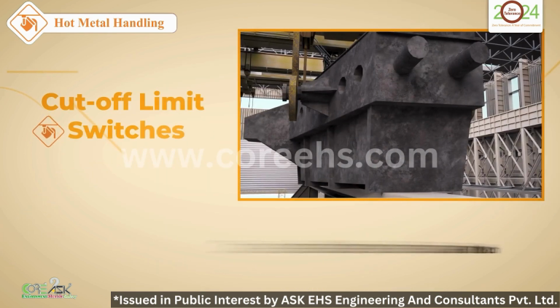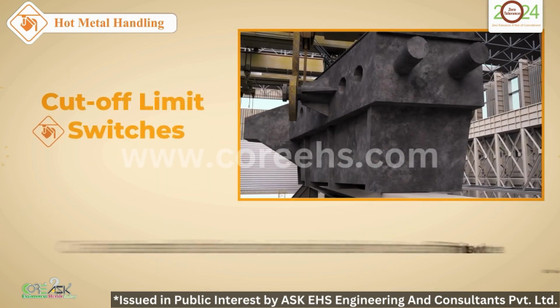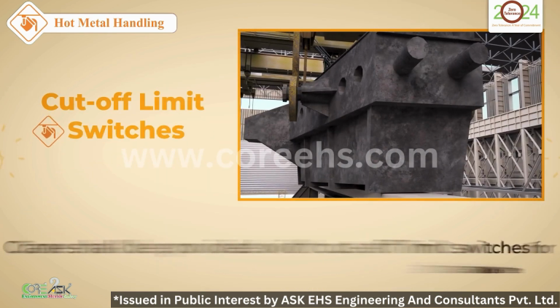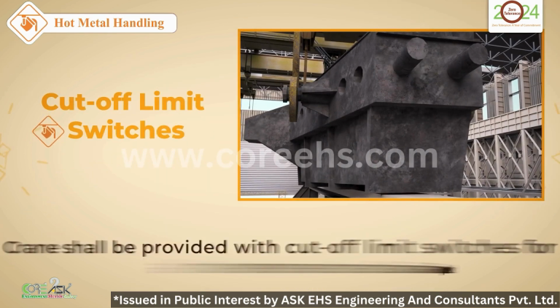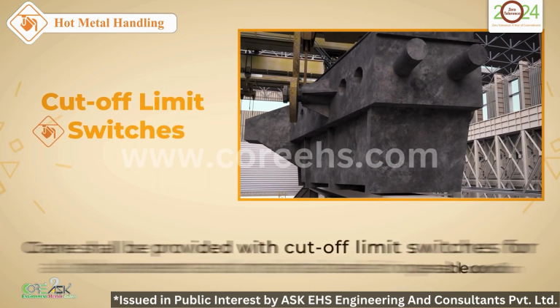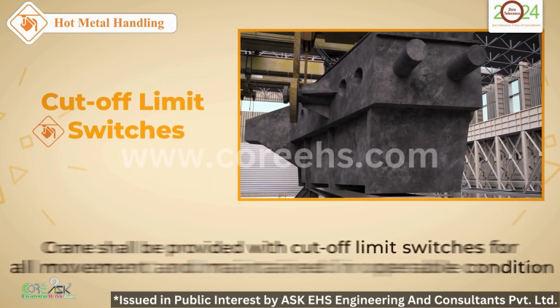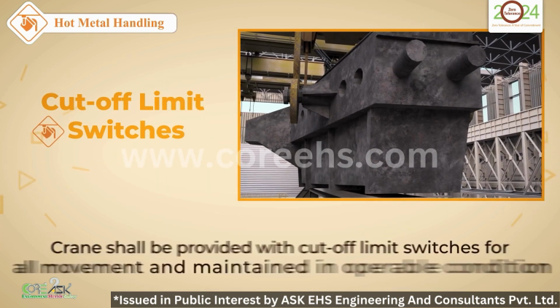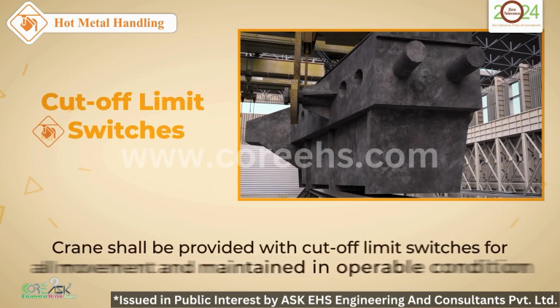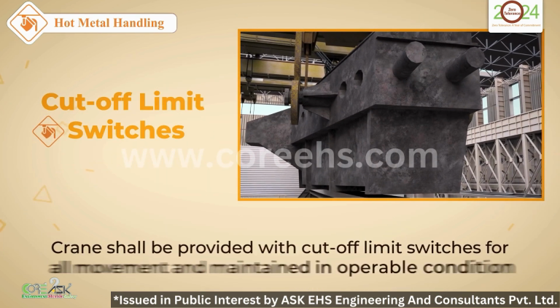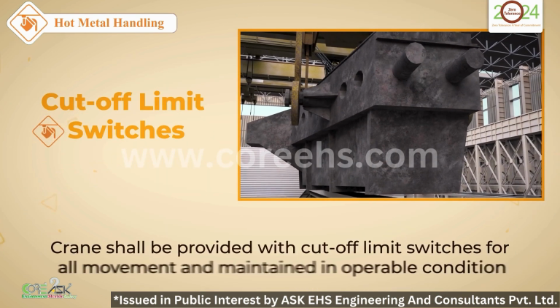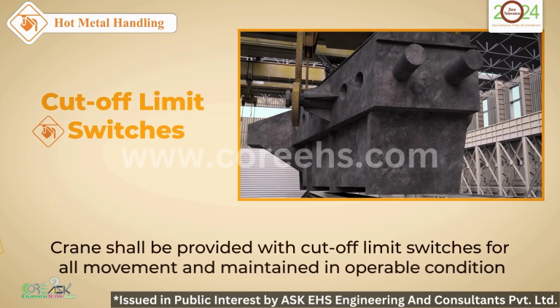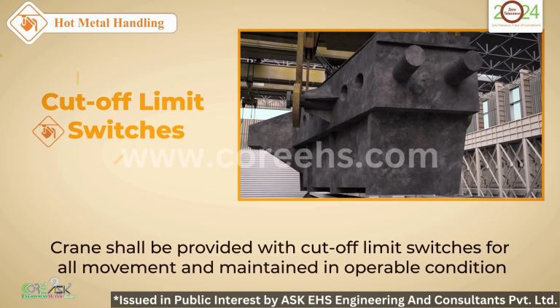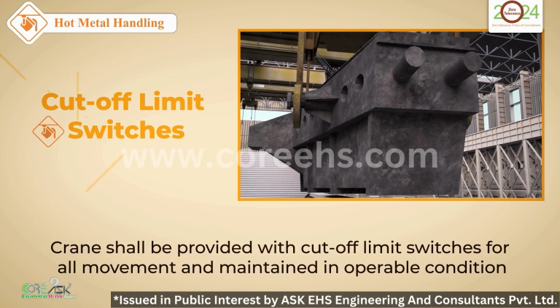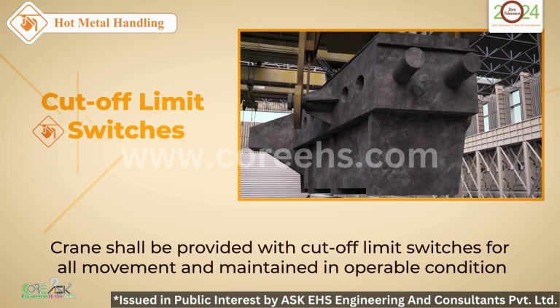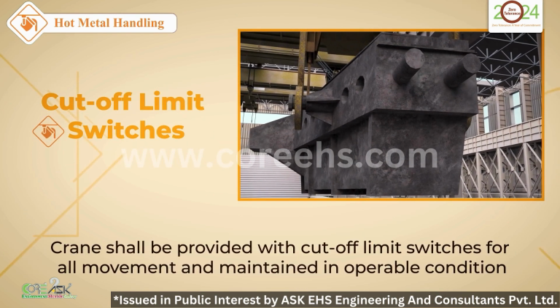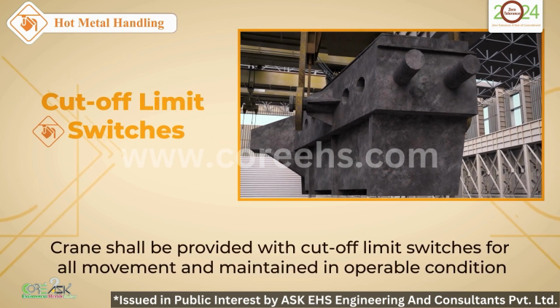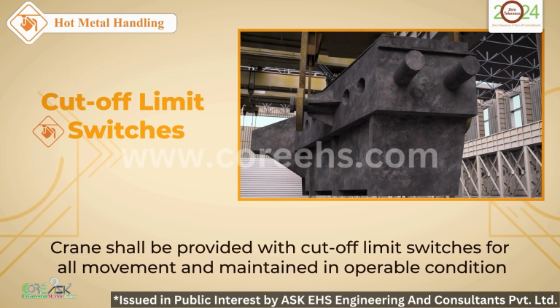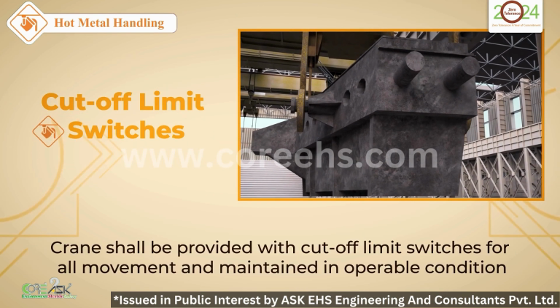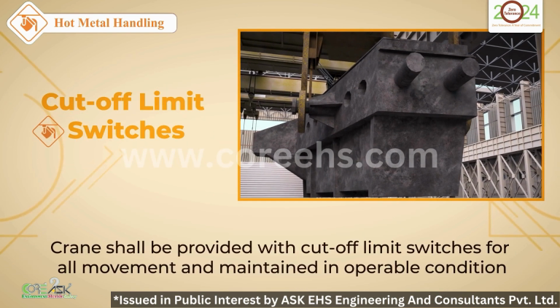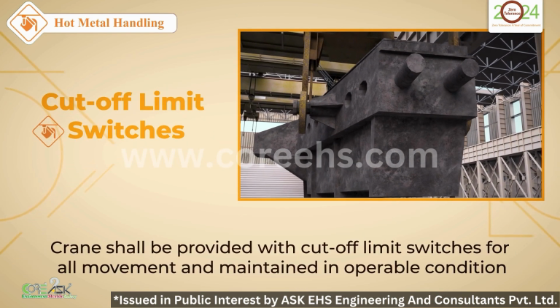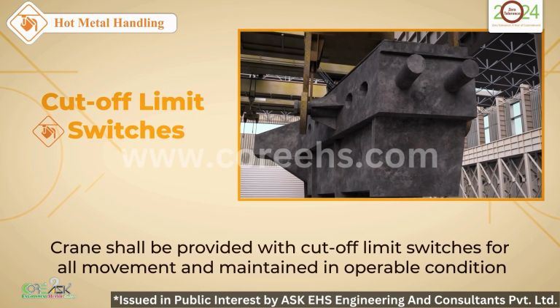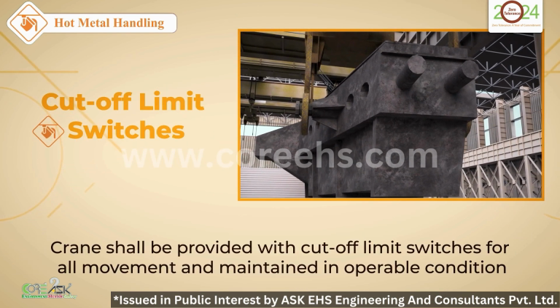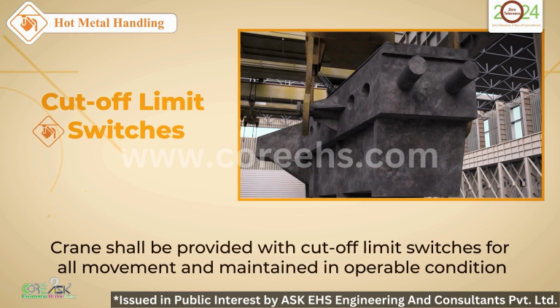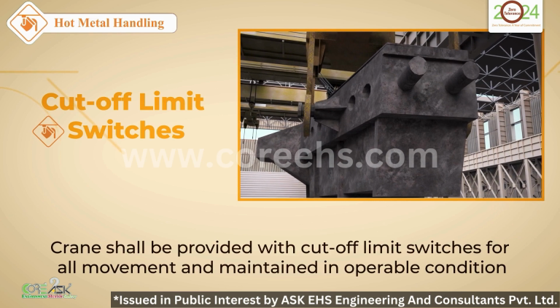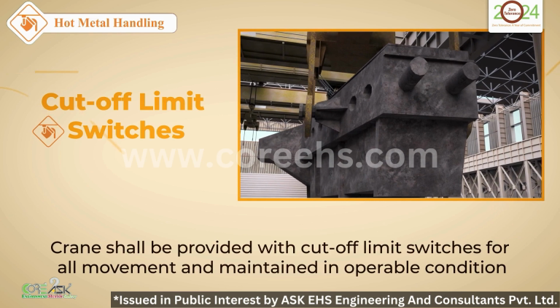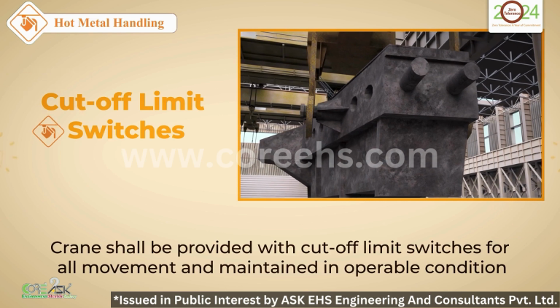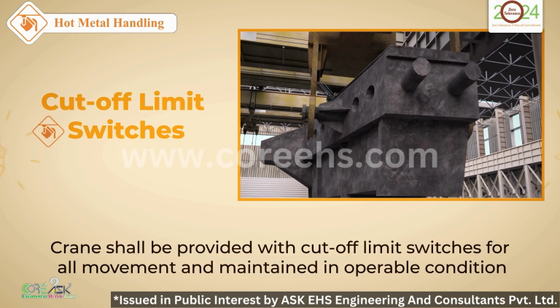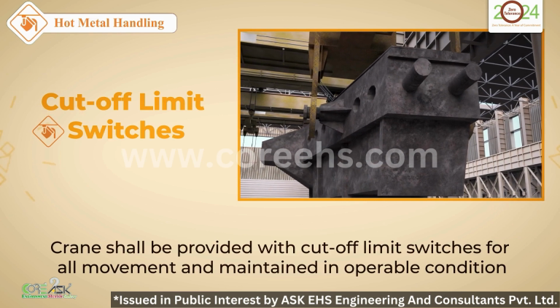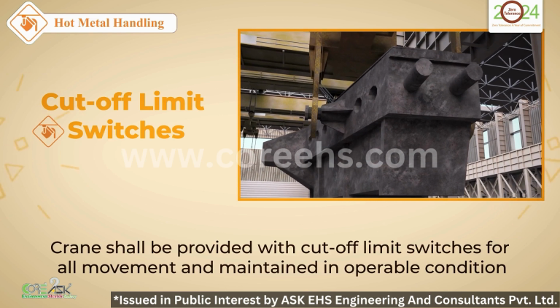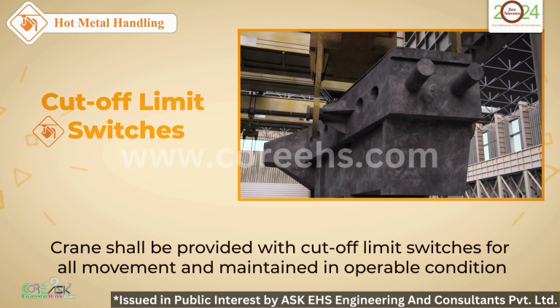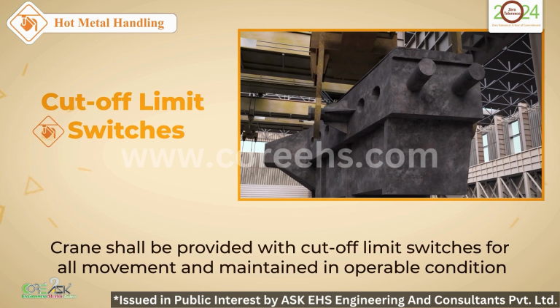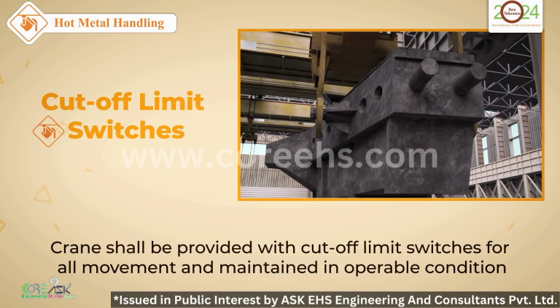Crane cut-off limit switches are vital. Regular maintenance keeps them operable and keeps you safe.